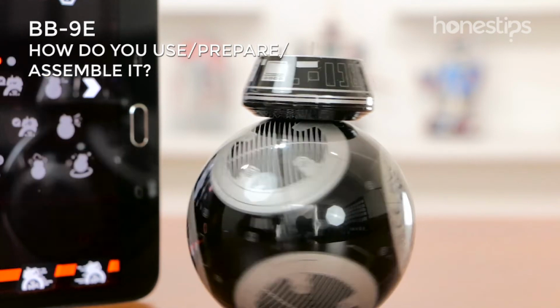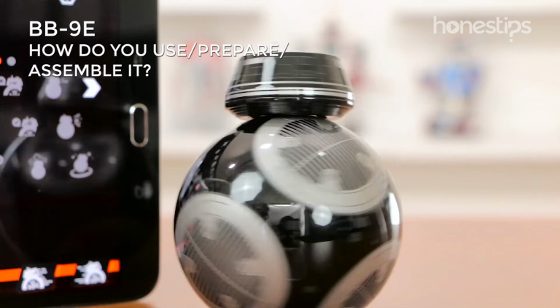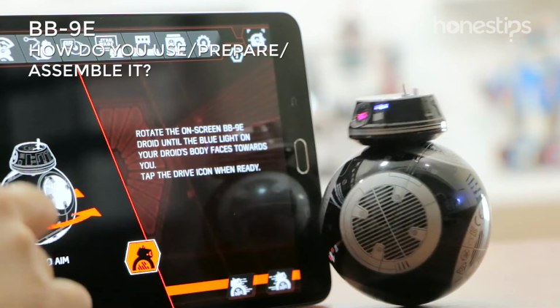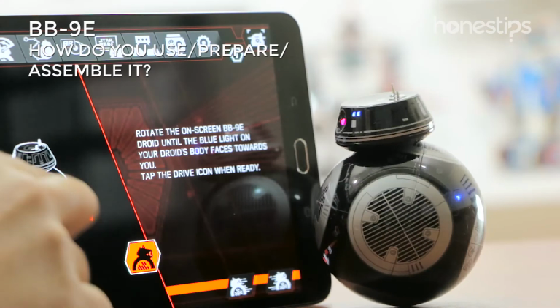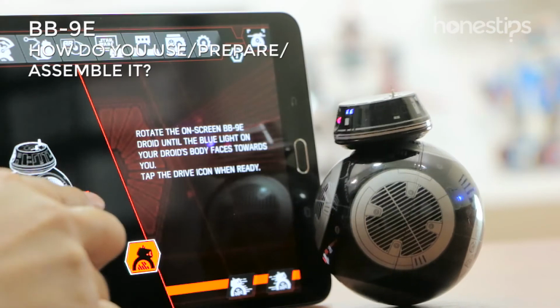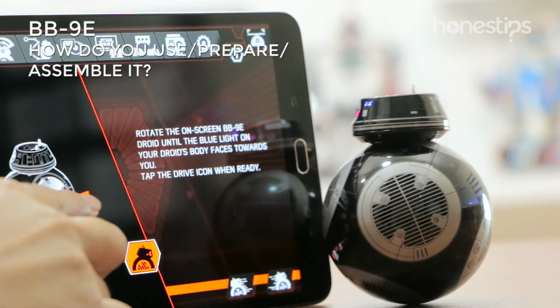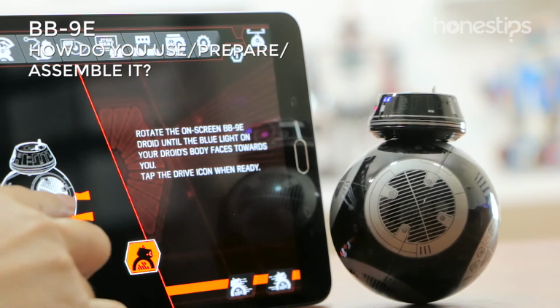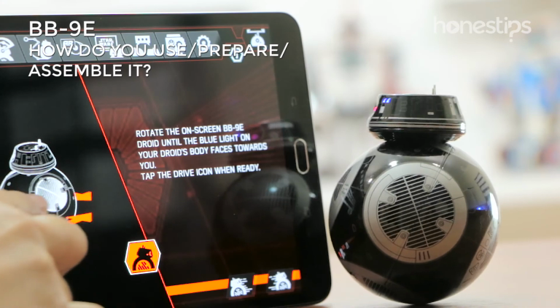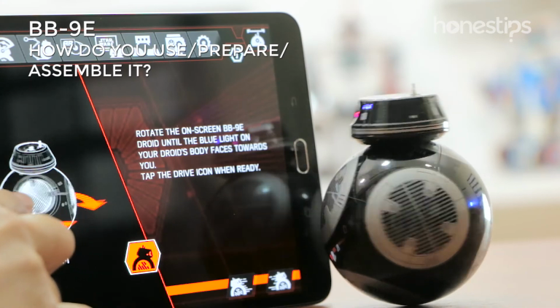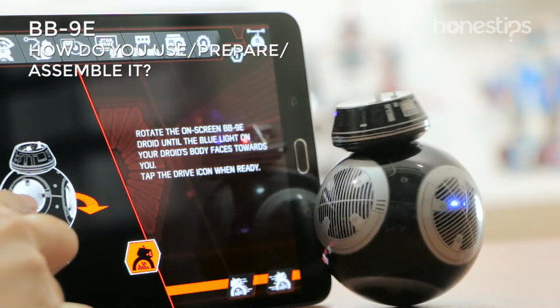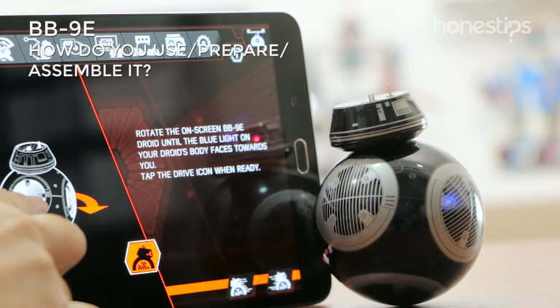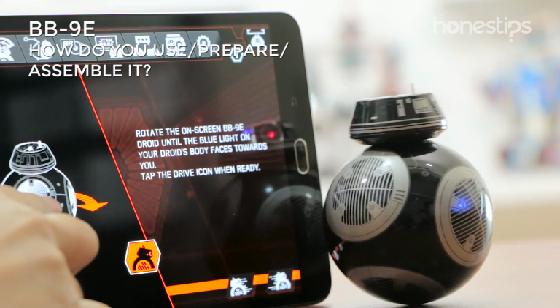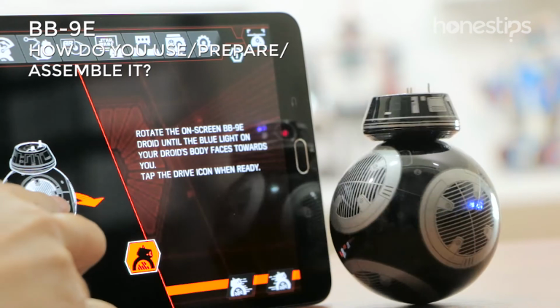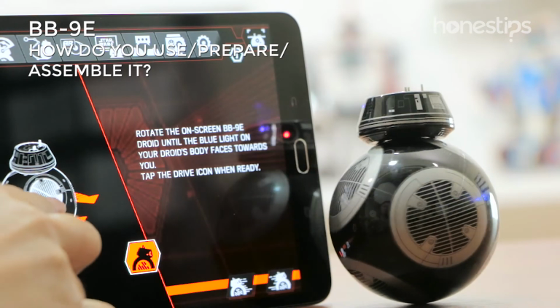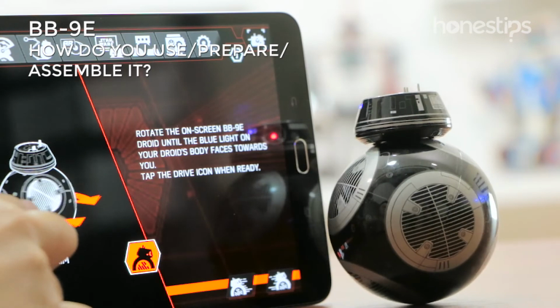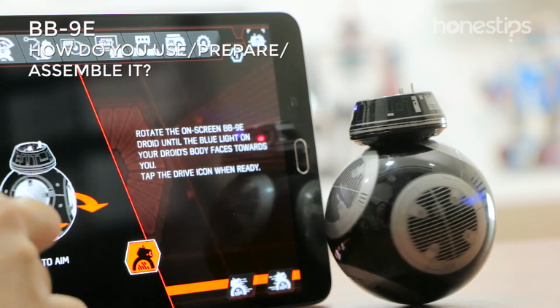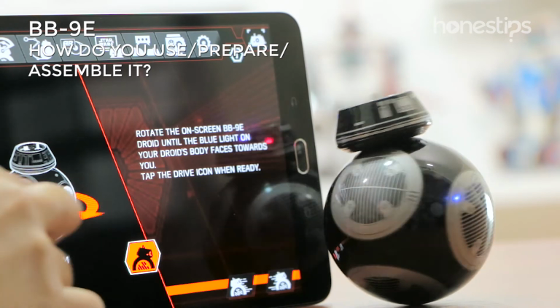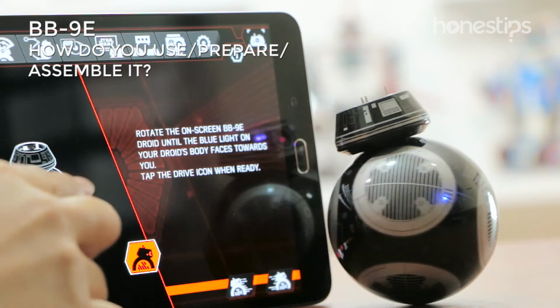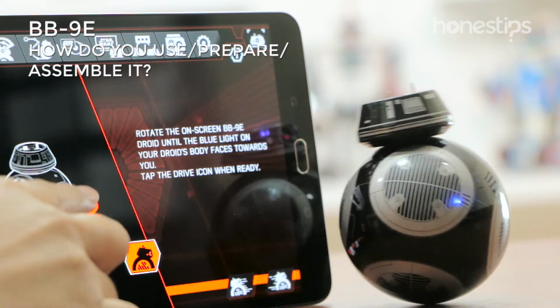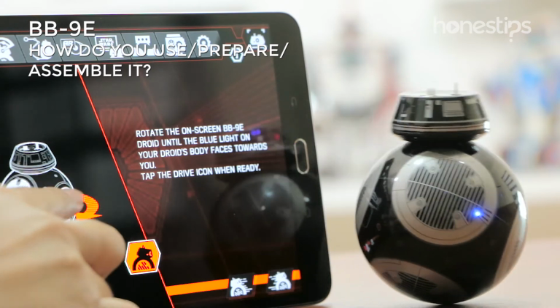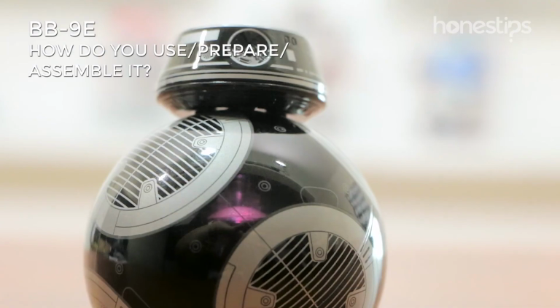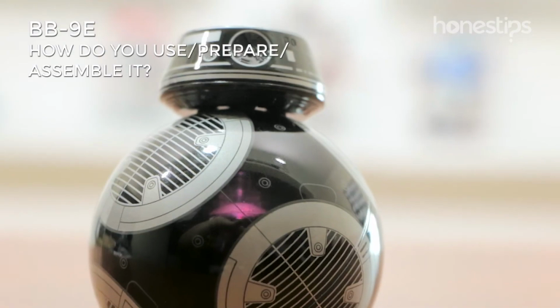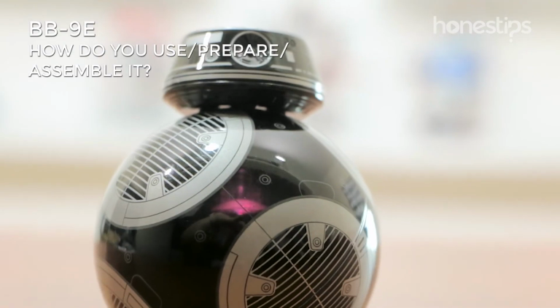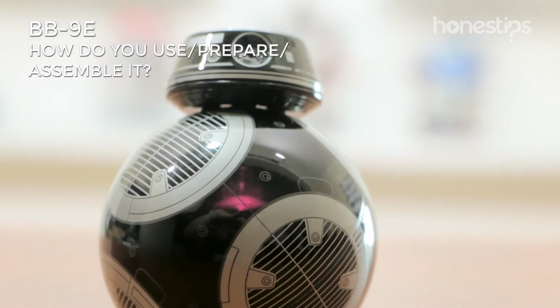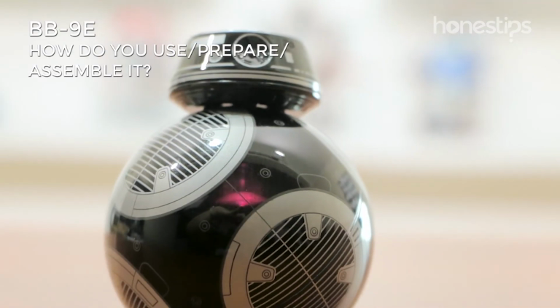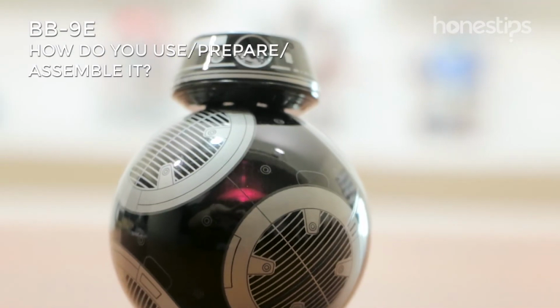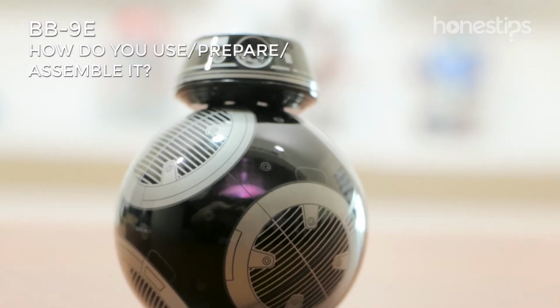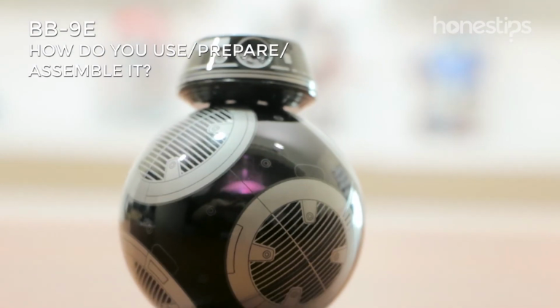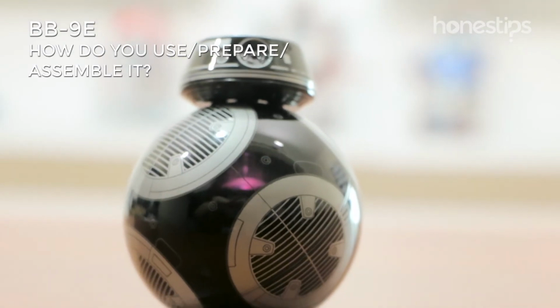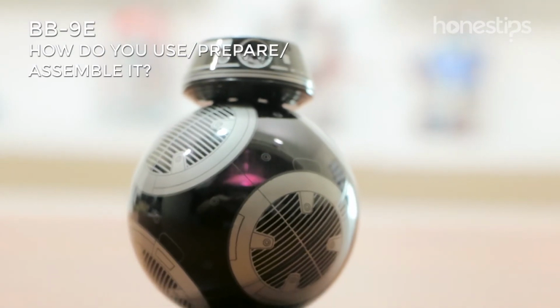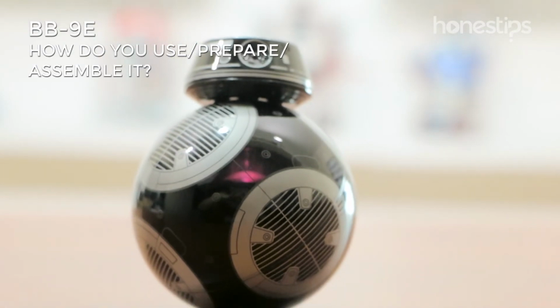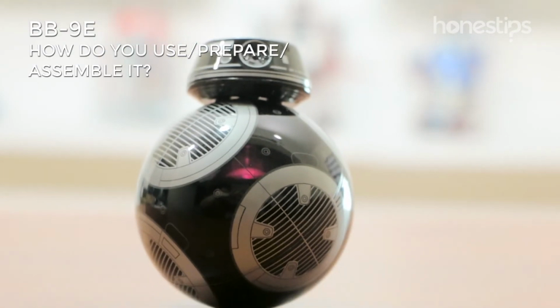To calibrate it, direct the blue light towards you. When the battery is low, it will flash a red light.